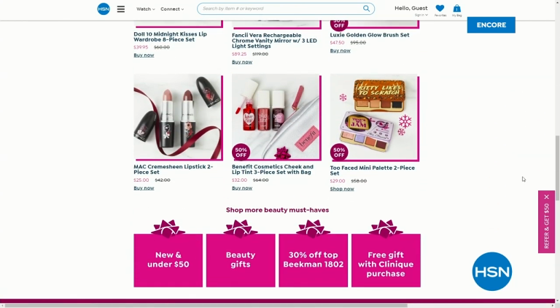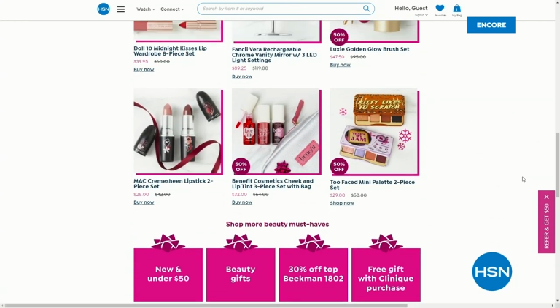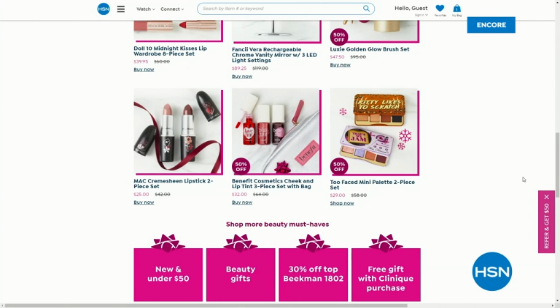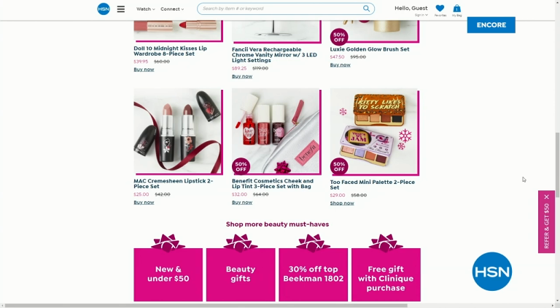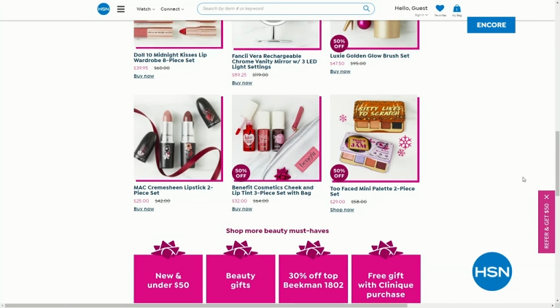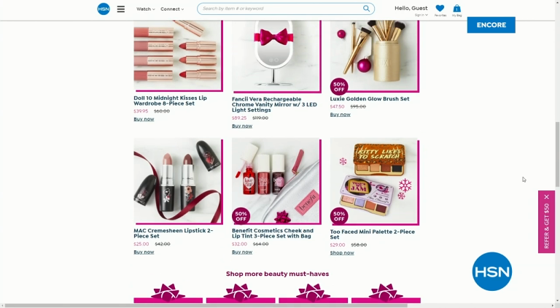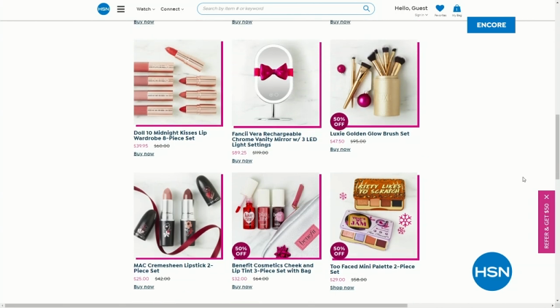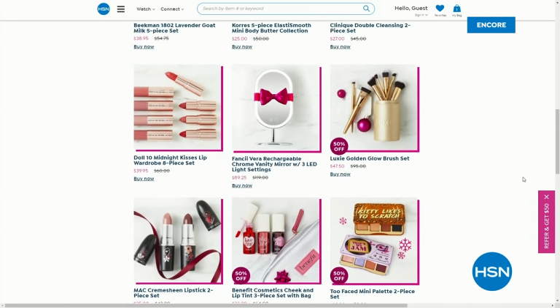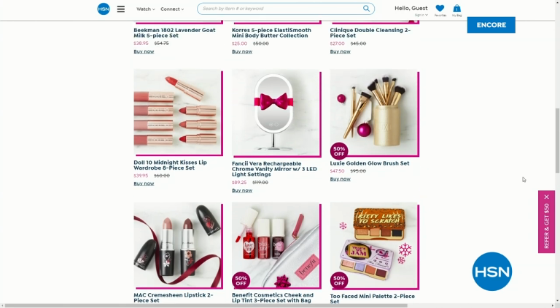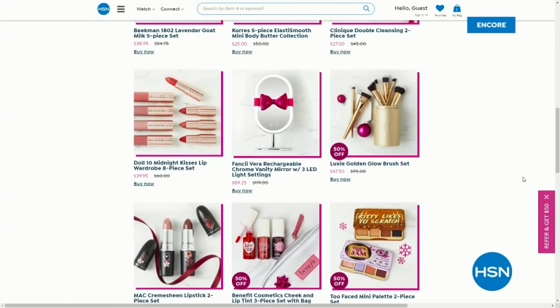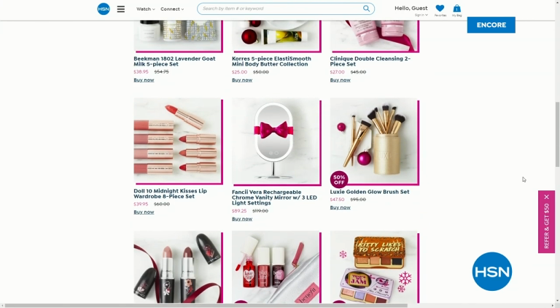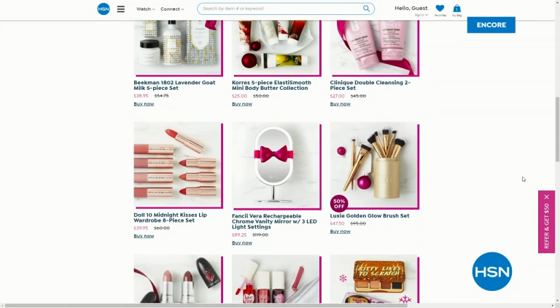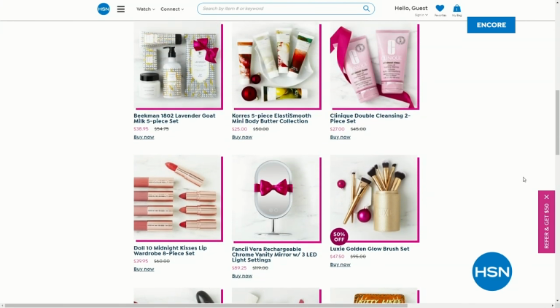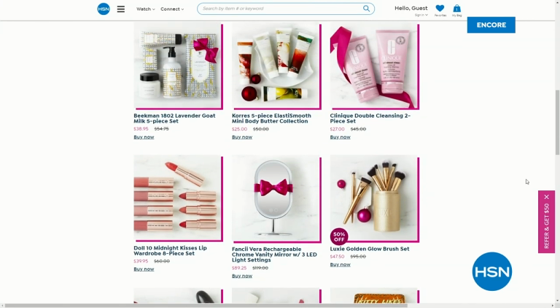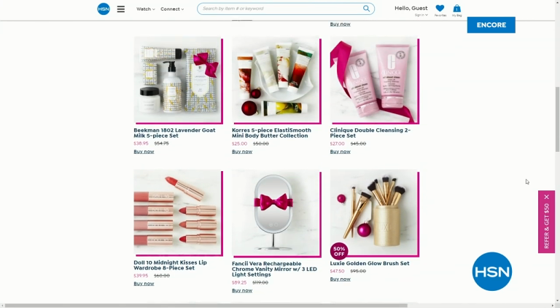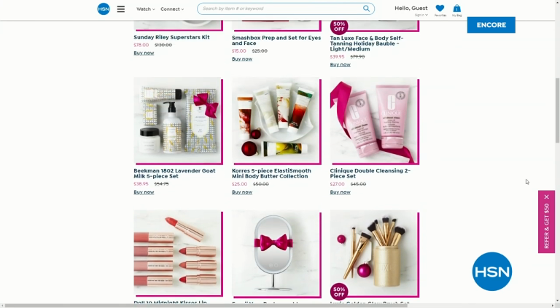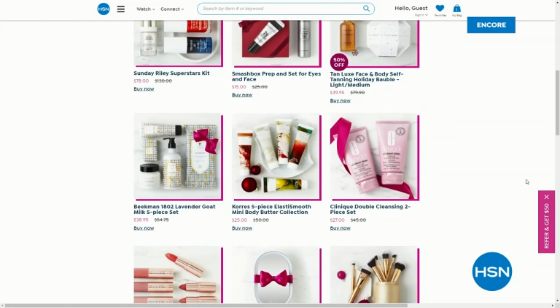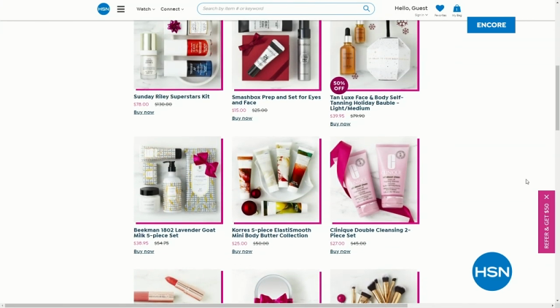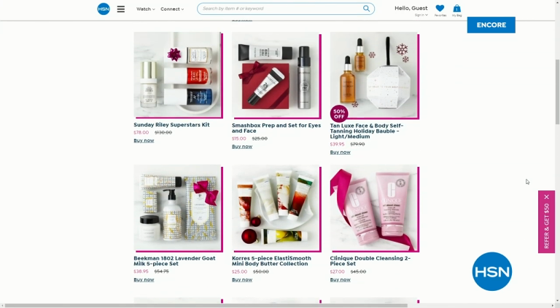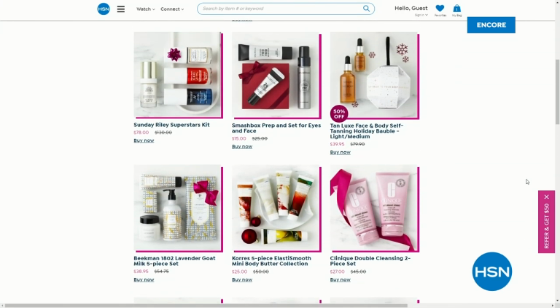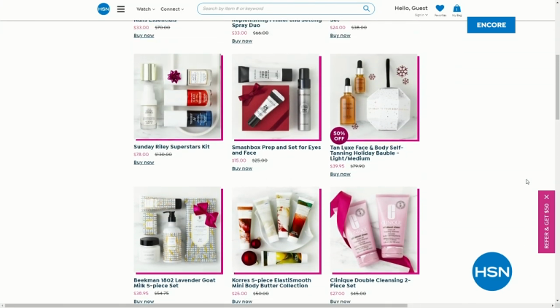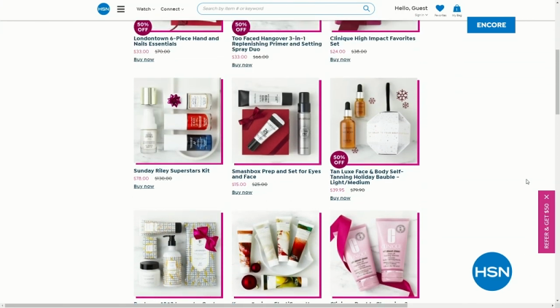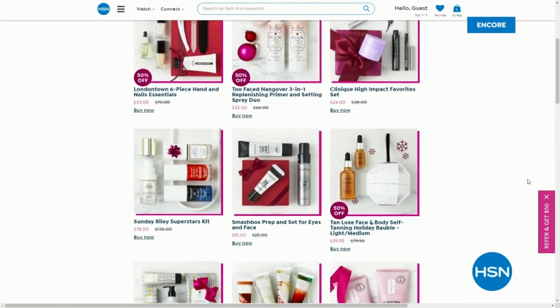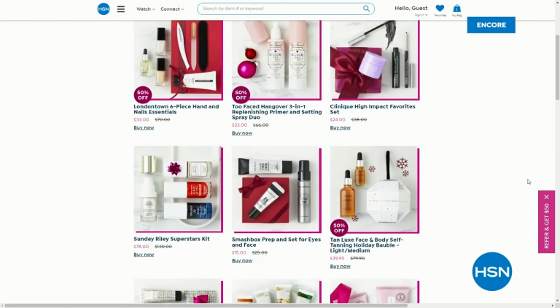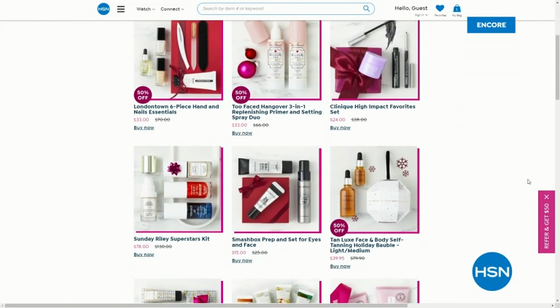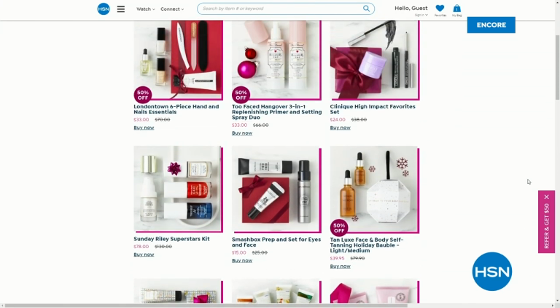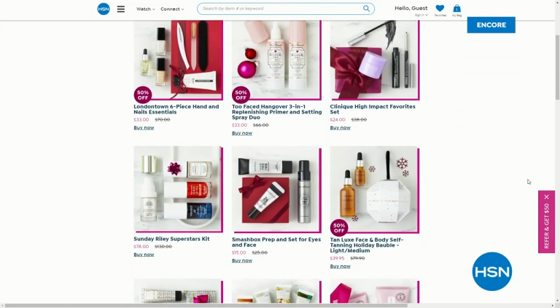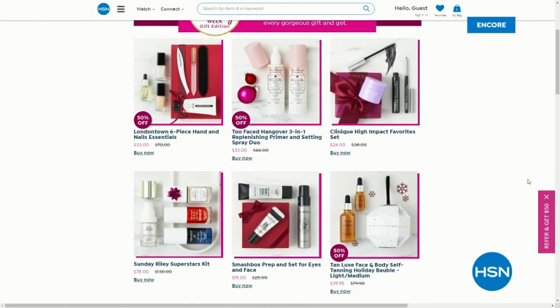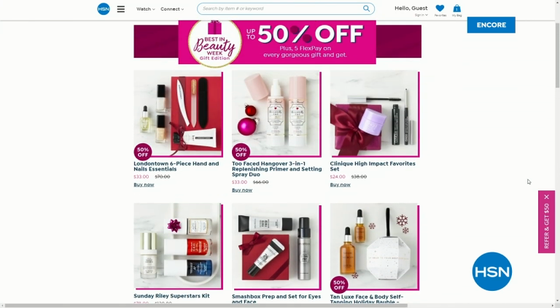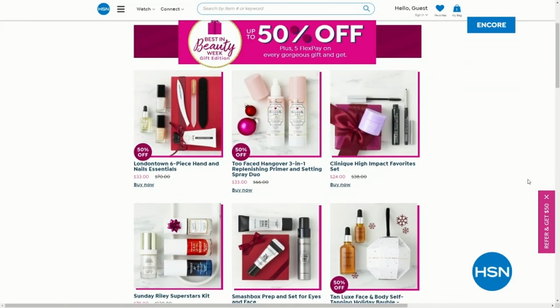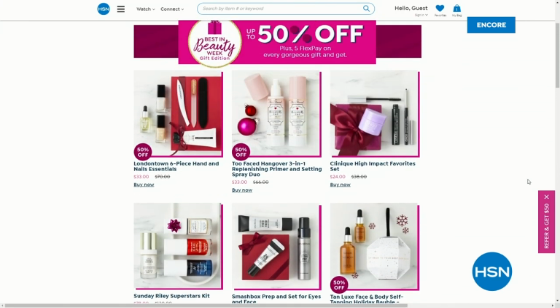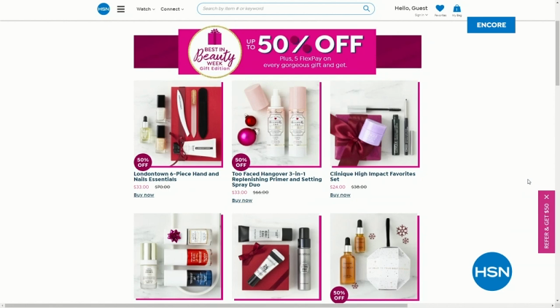We drop deals every Wednesday and you get up to 50% off on these beauty gifts. It's really pretty fantastic.